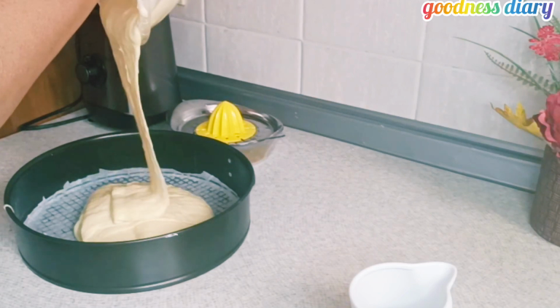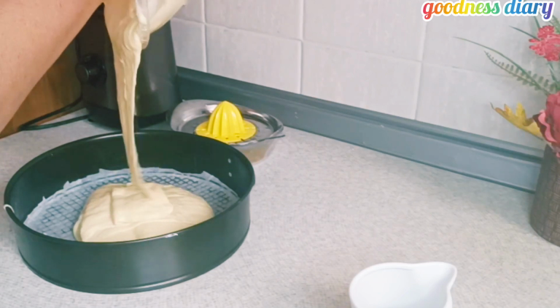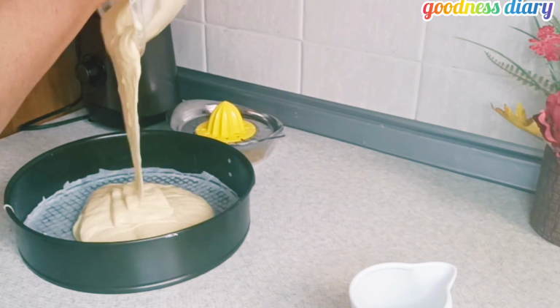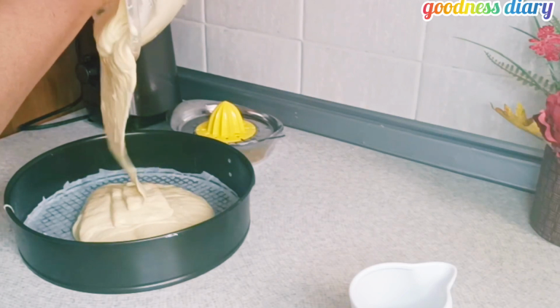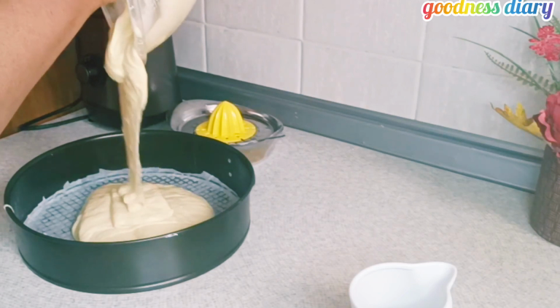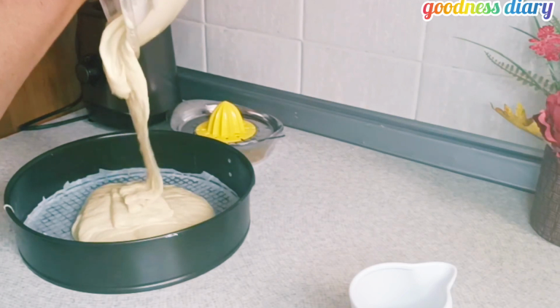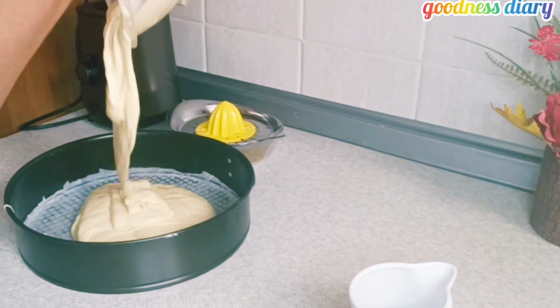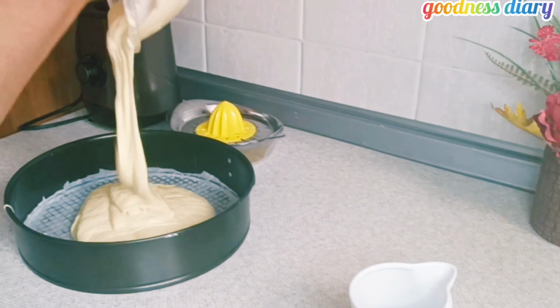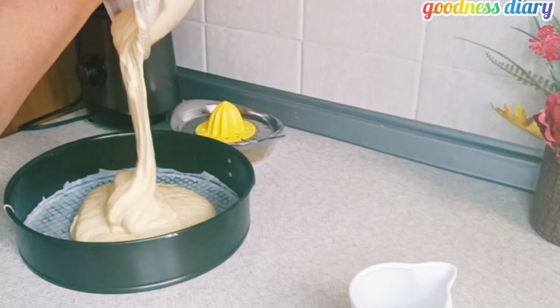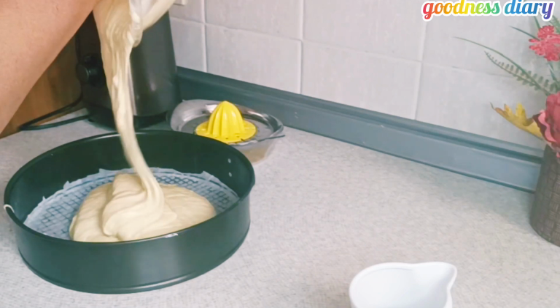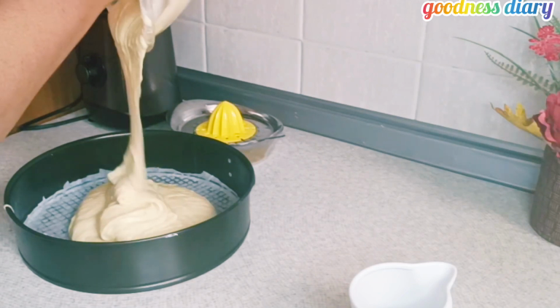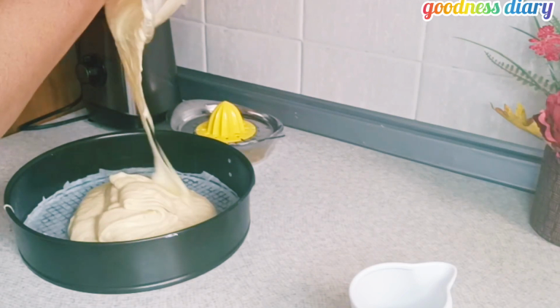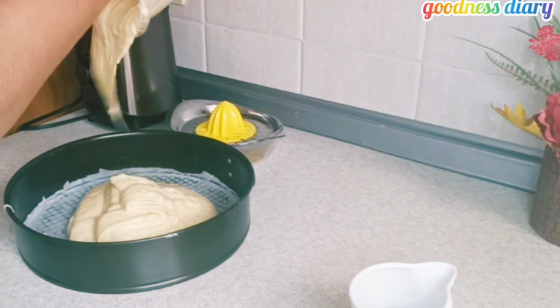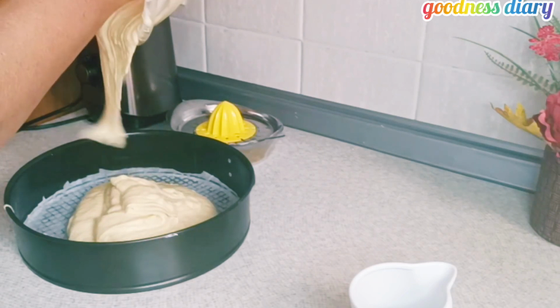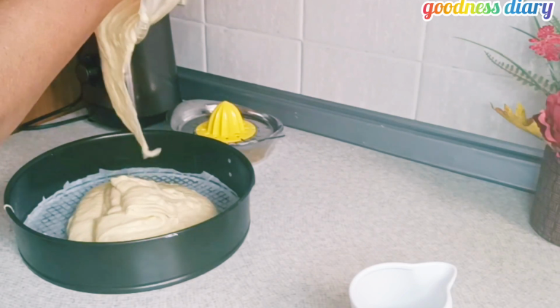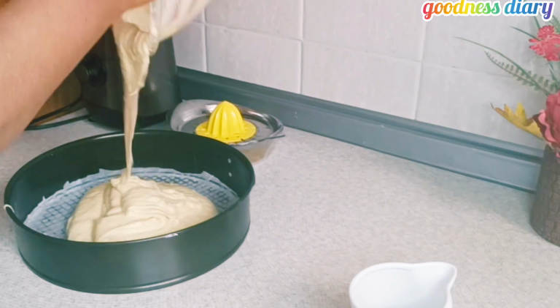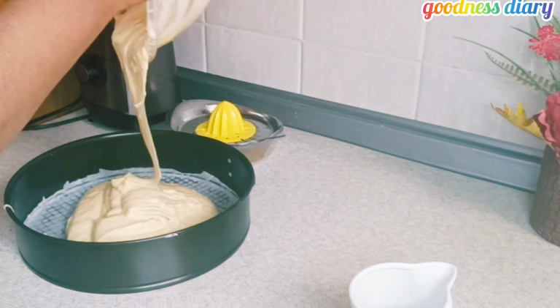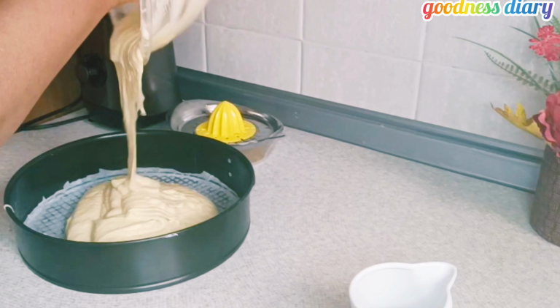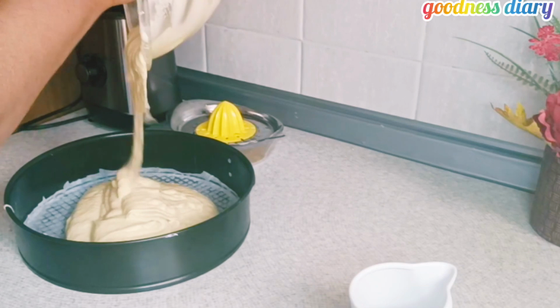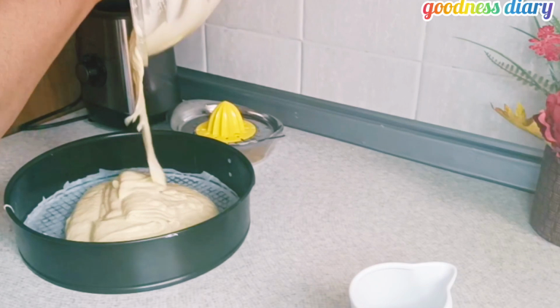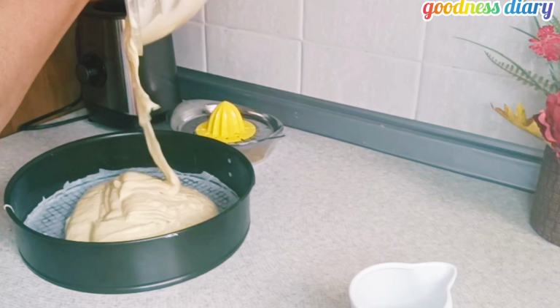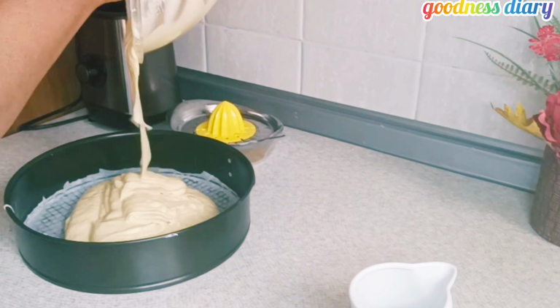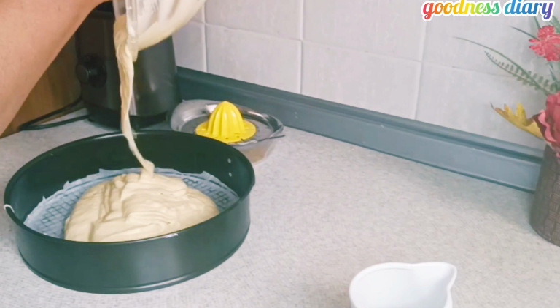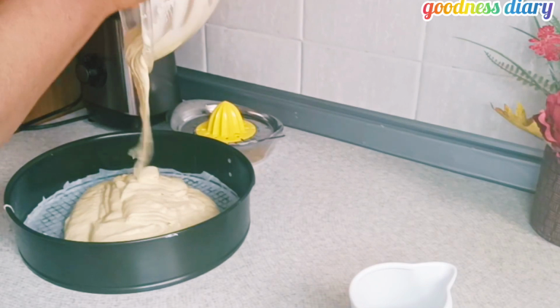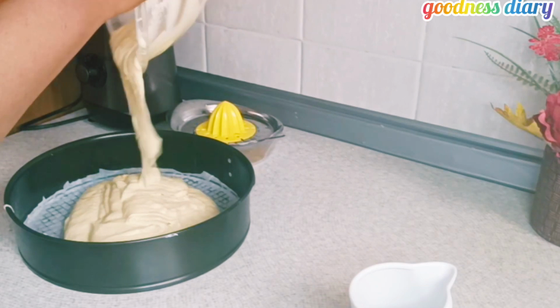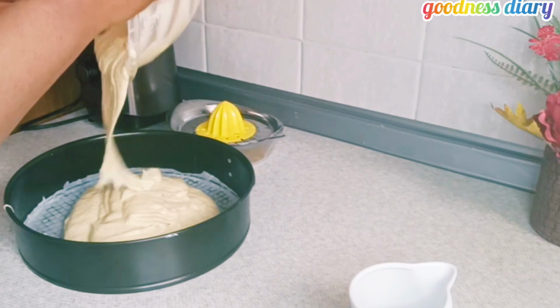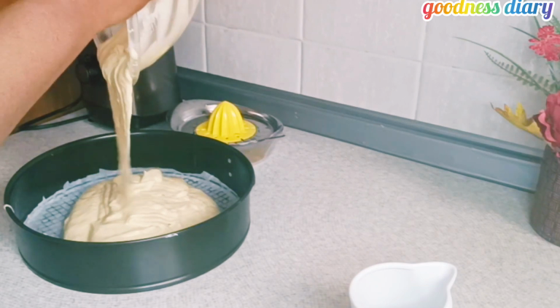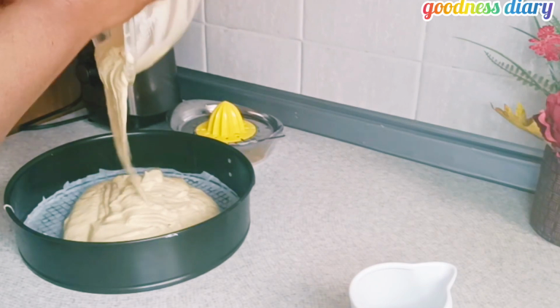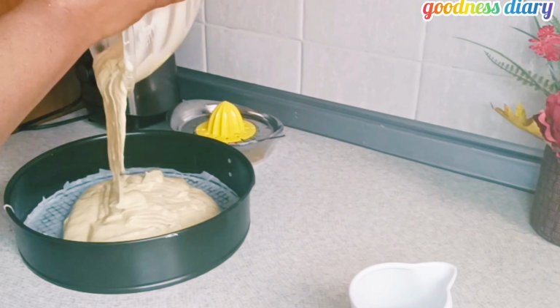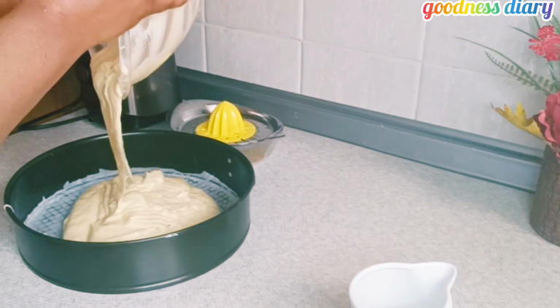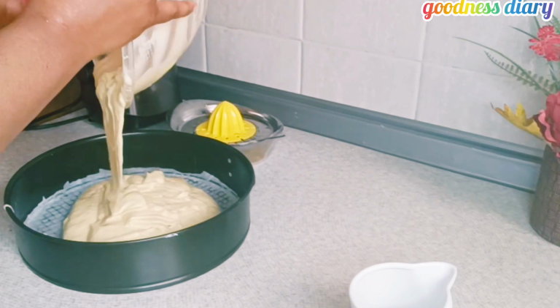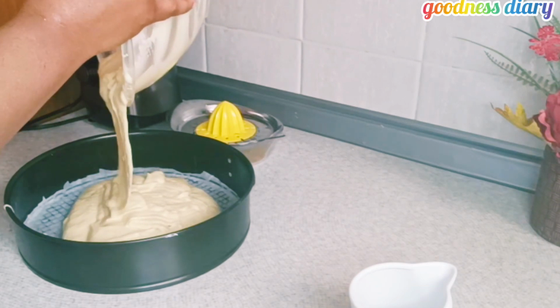After mixing it, I transferred the batter into my baking pan and shook it very well to level it out.